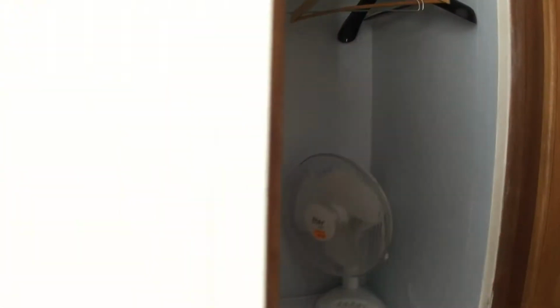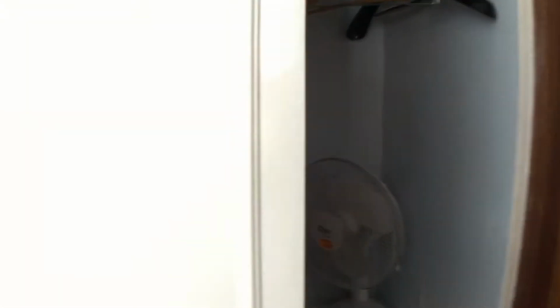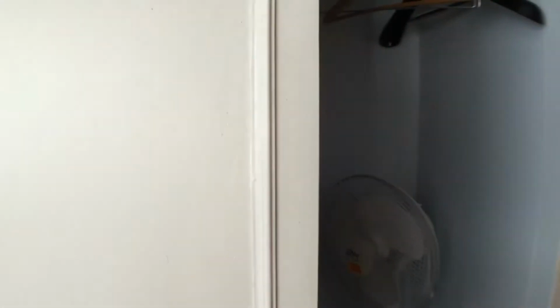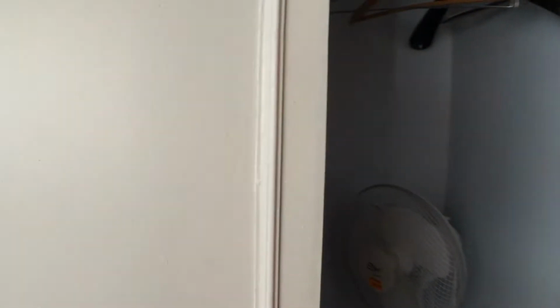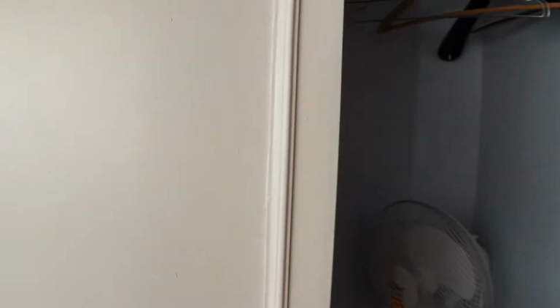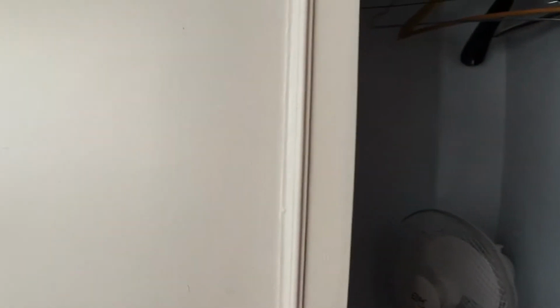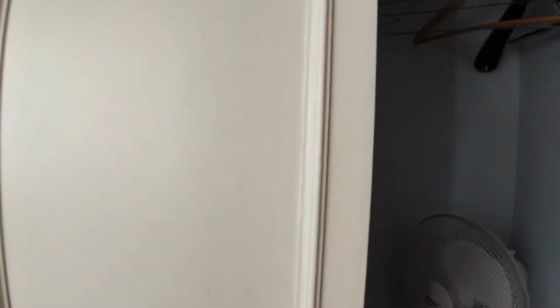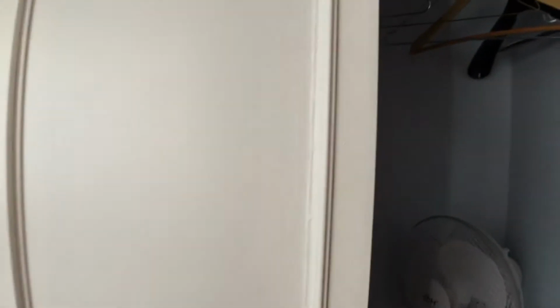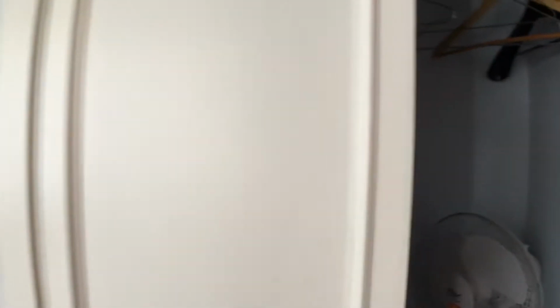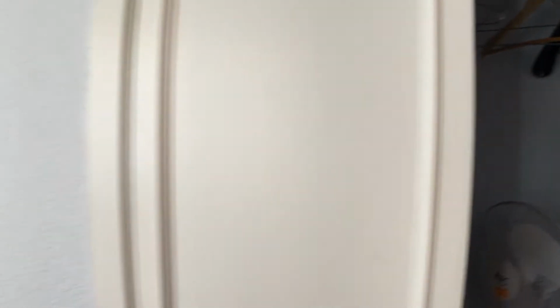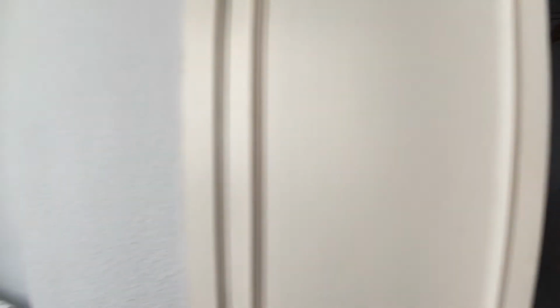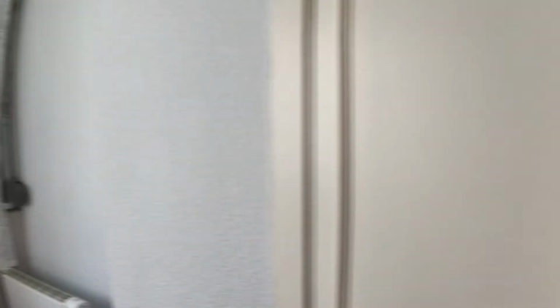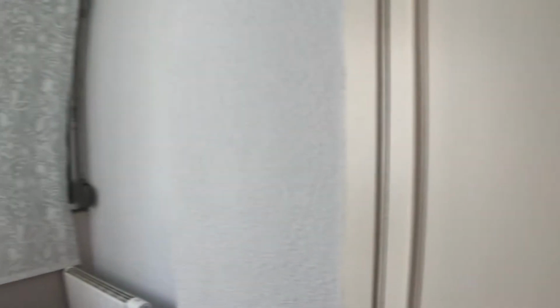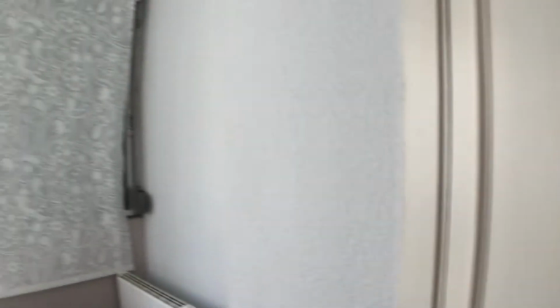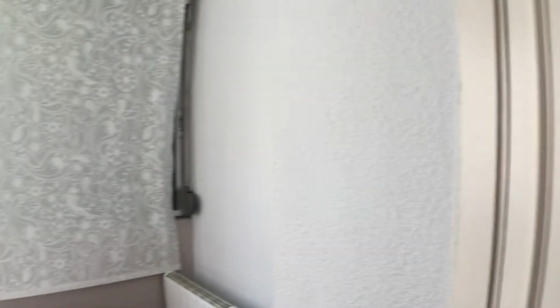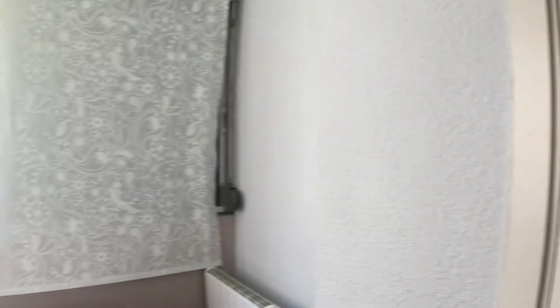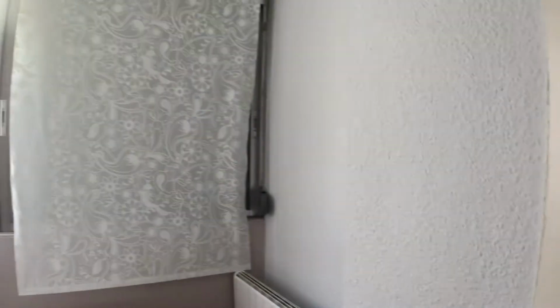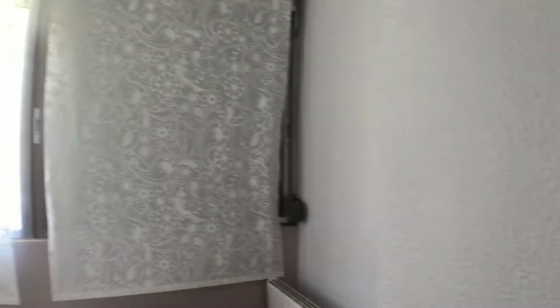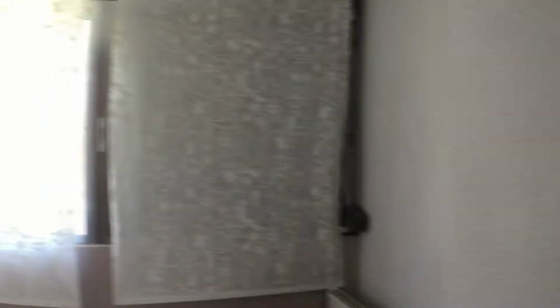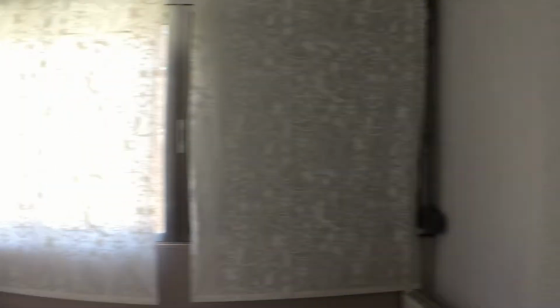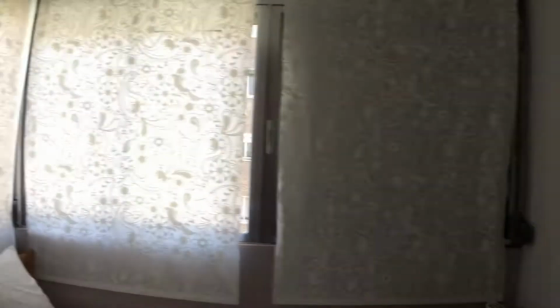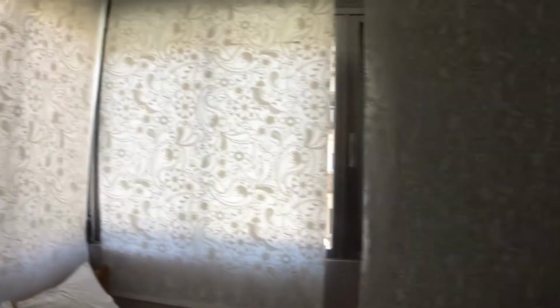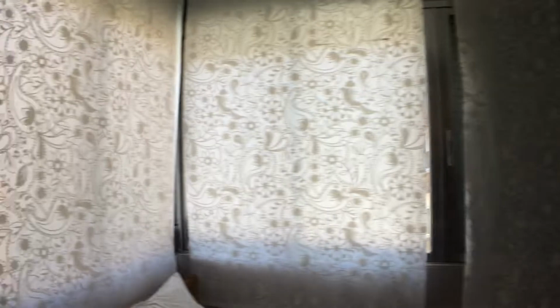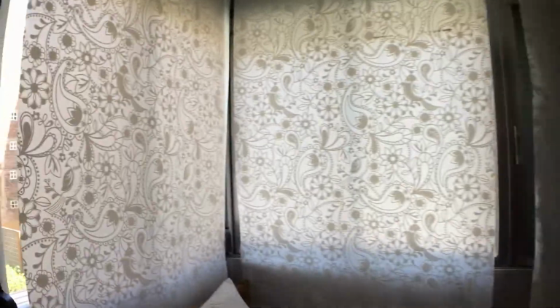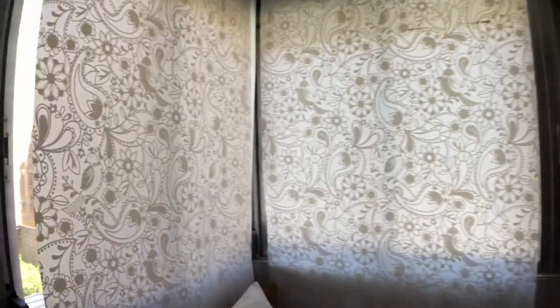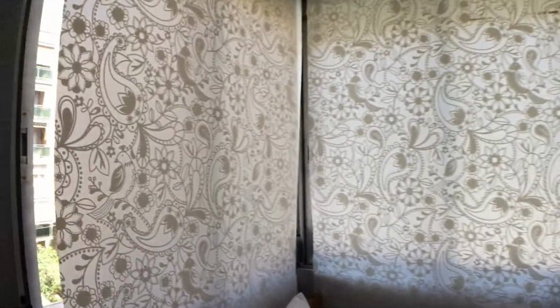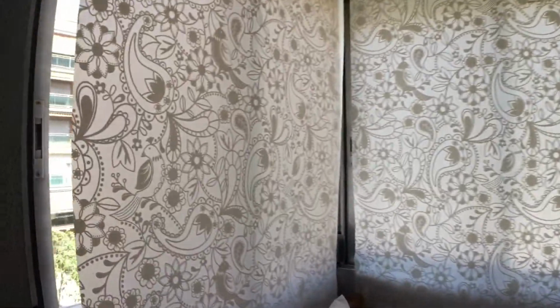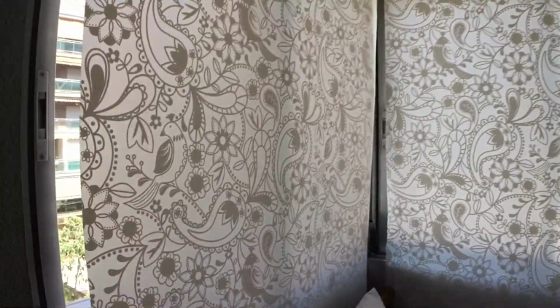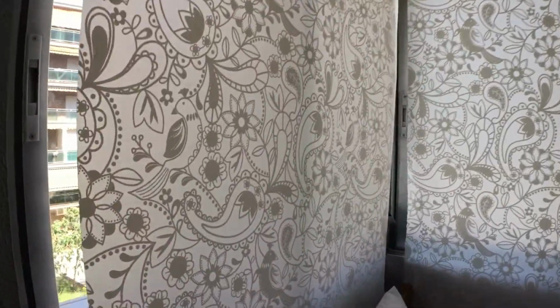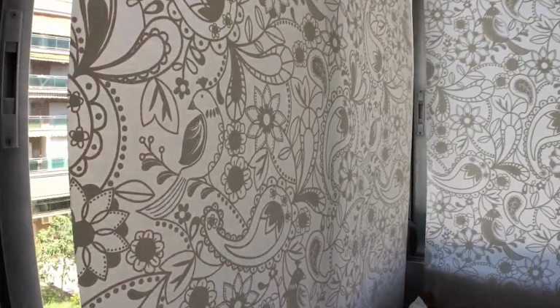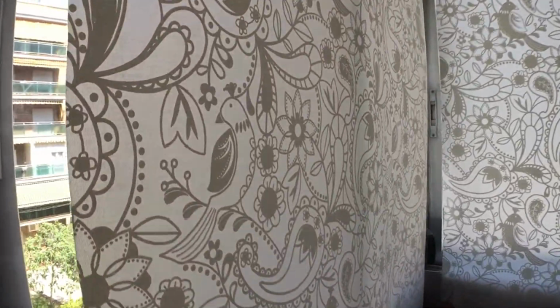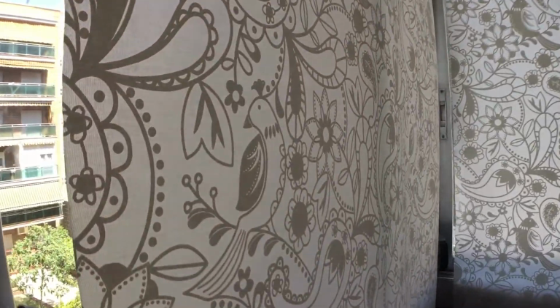The window of the apartment overlooks the interior courtyard of the building.